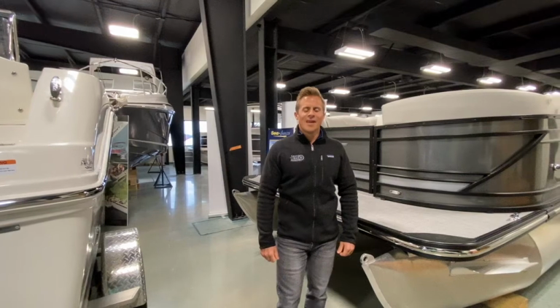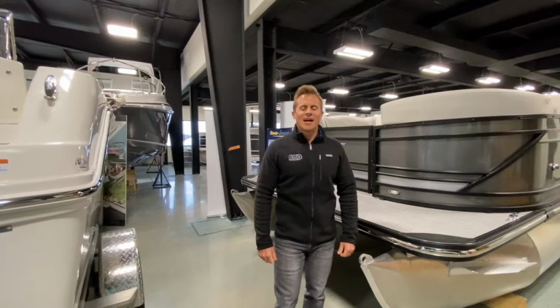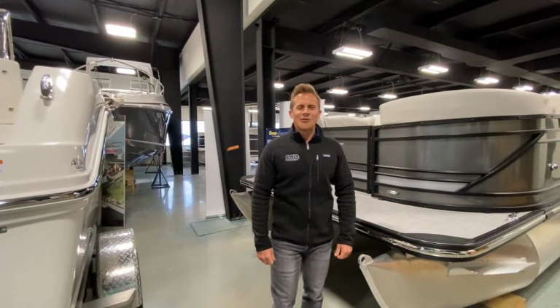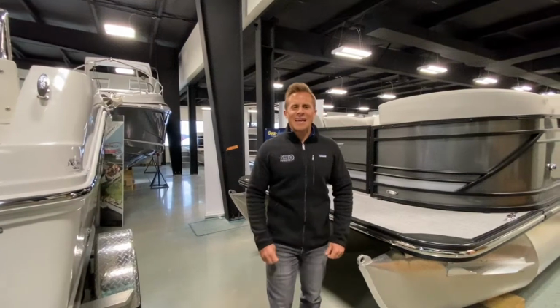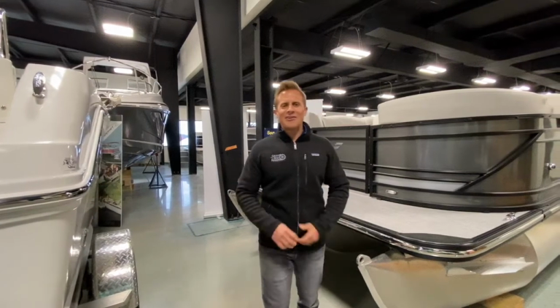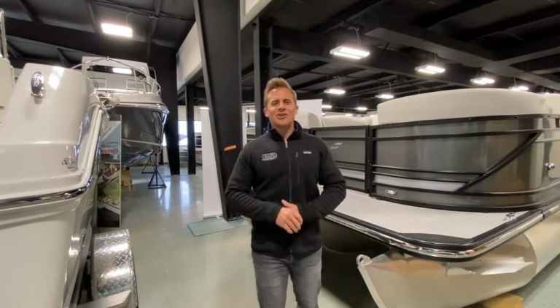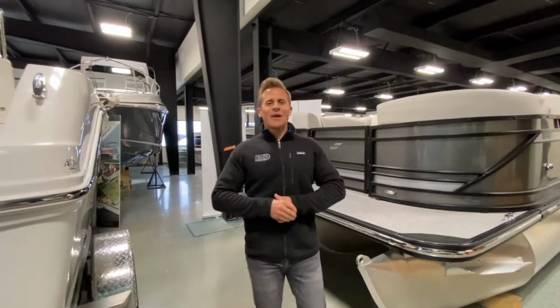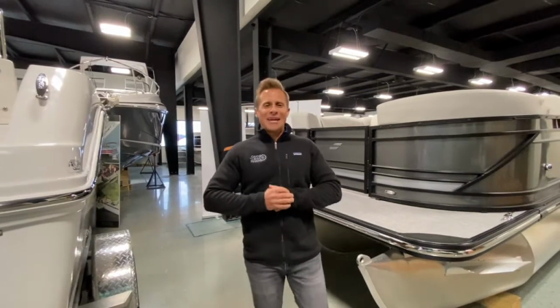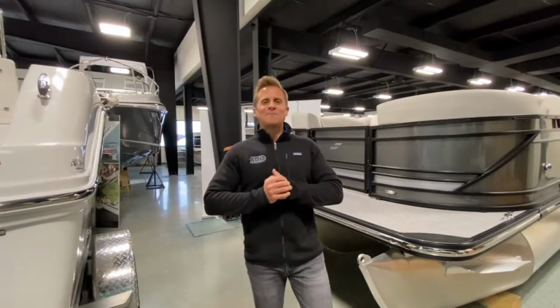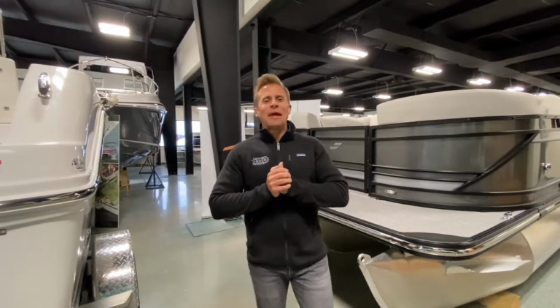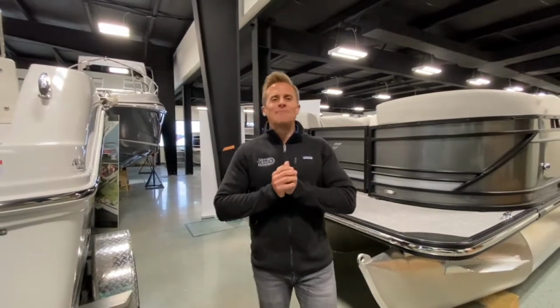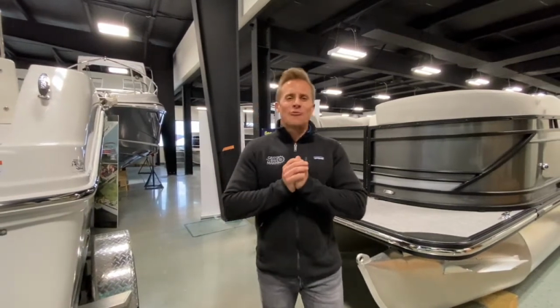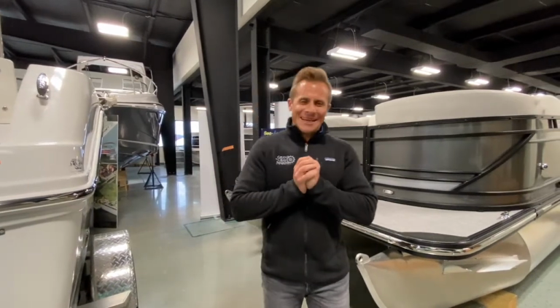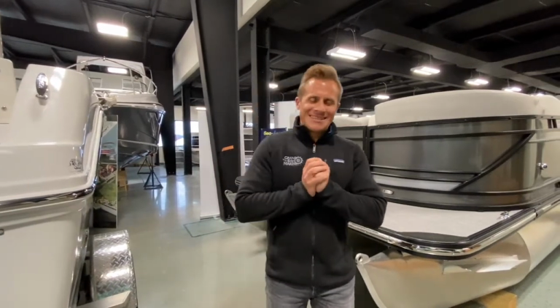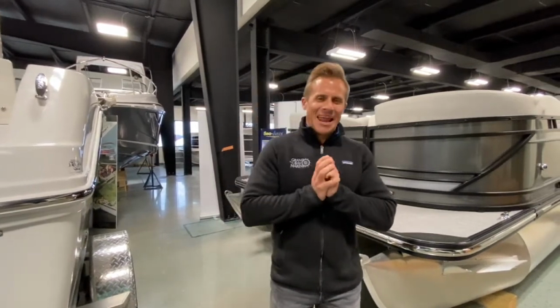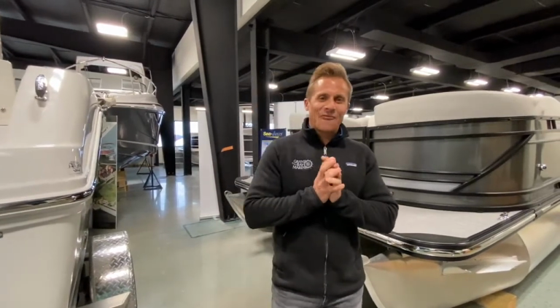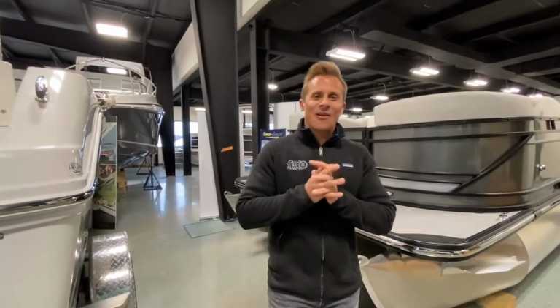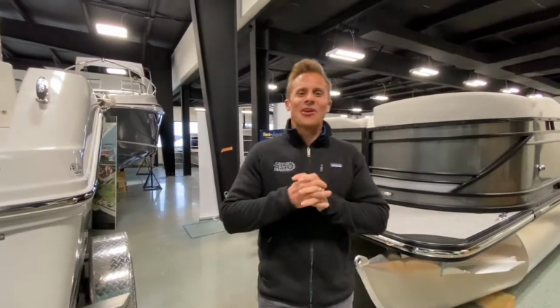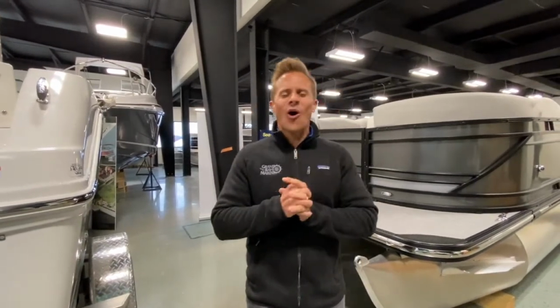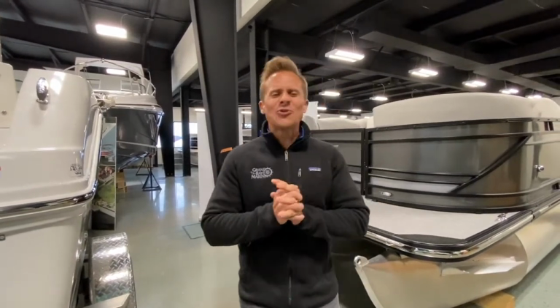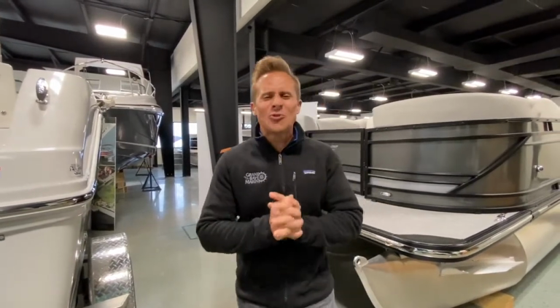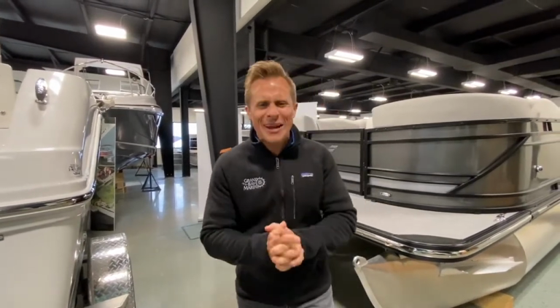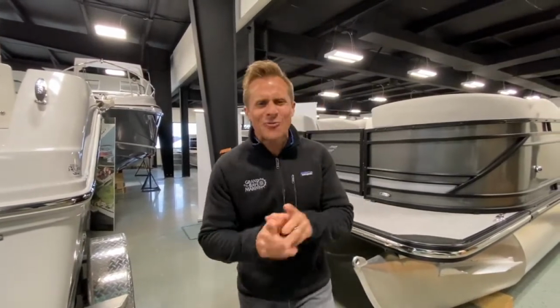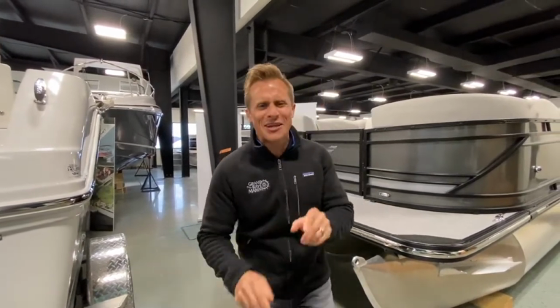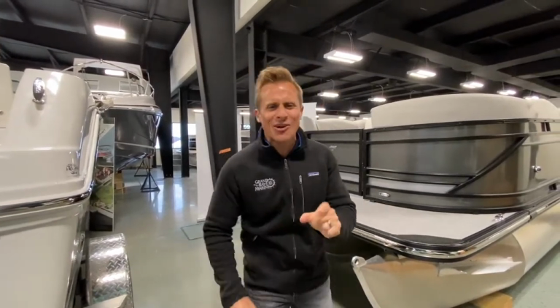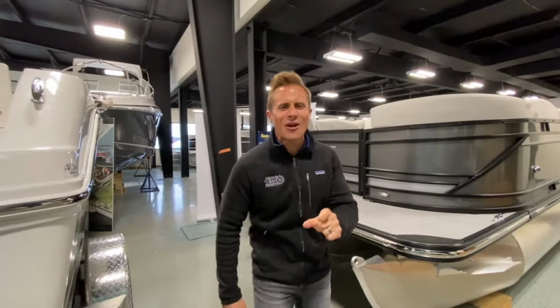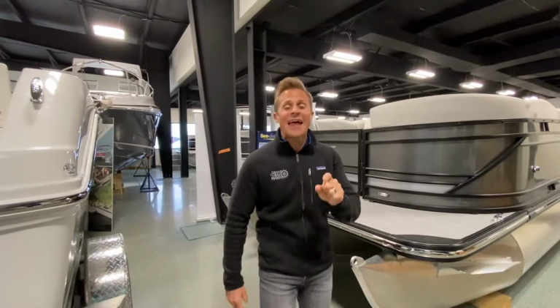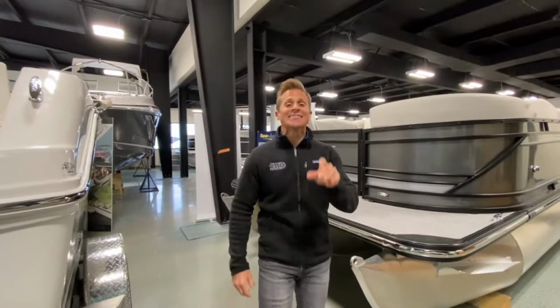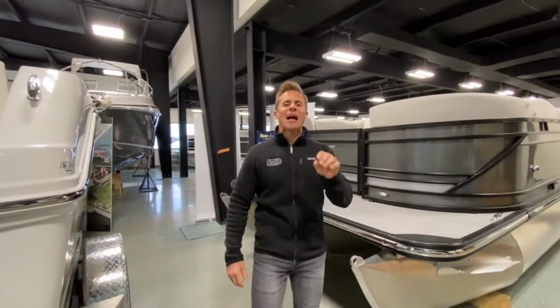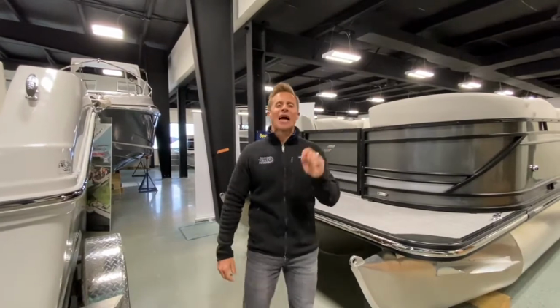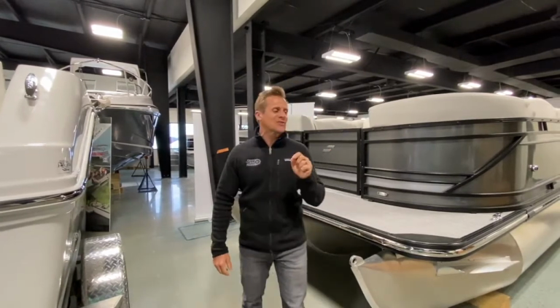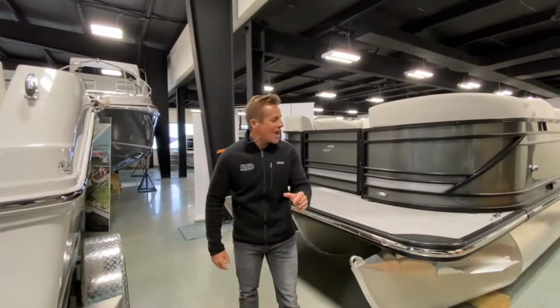Hi friends, Kyle here at Grand Bay Marine, standing in front of the all-new 2020 StarCraft SLS5.